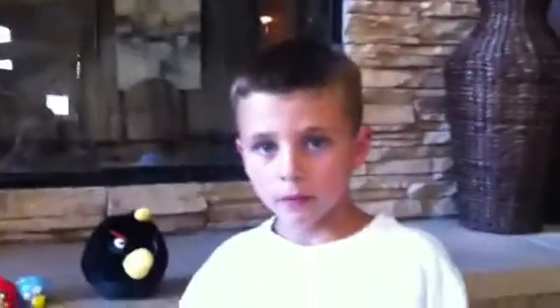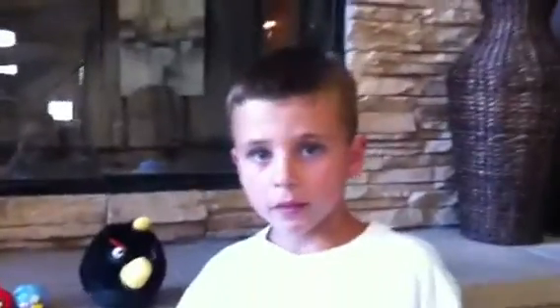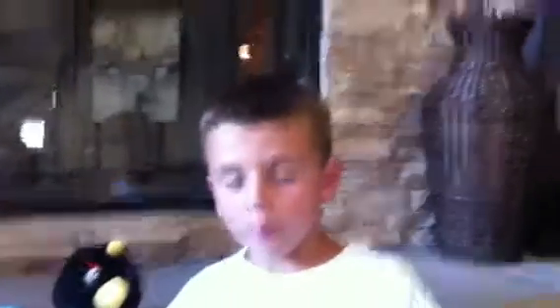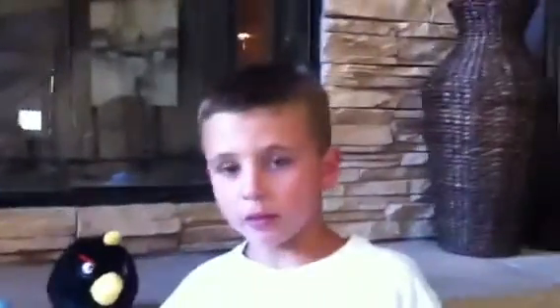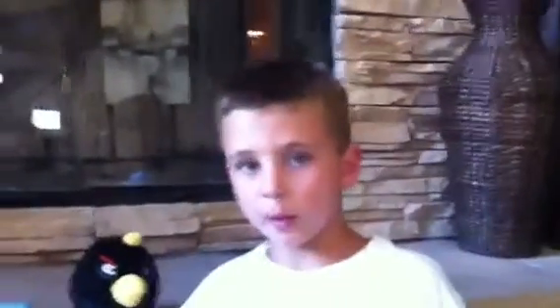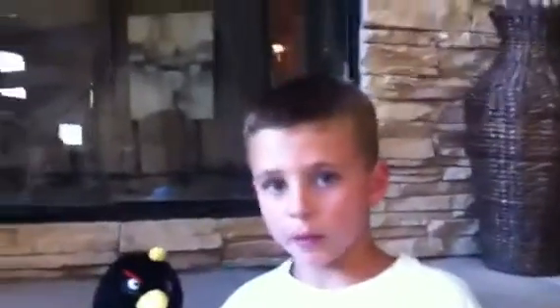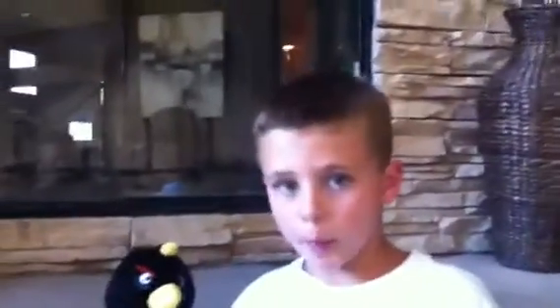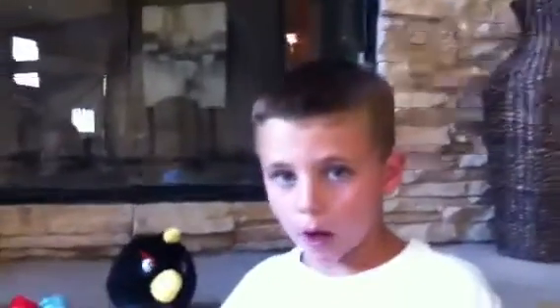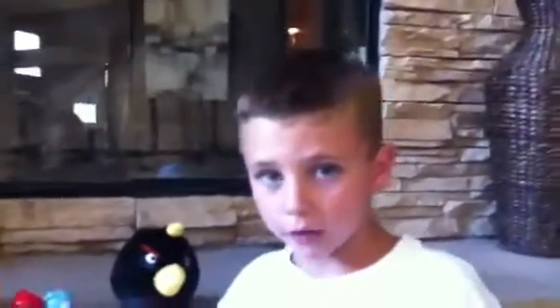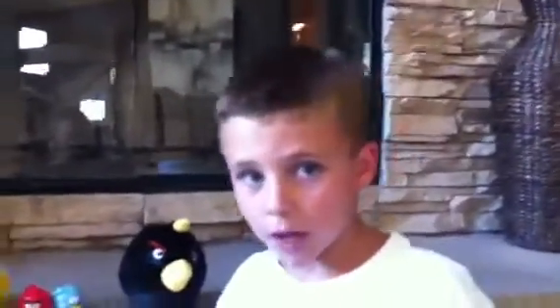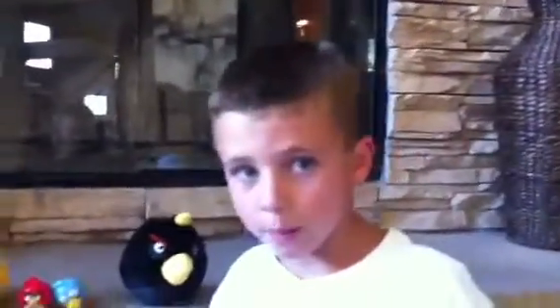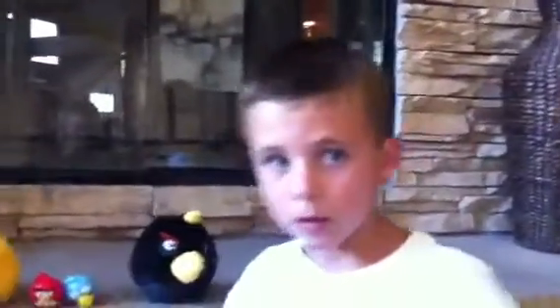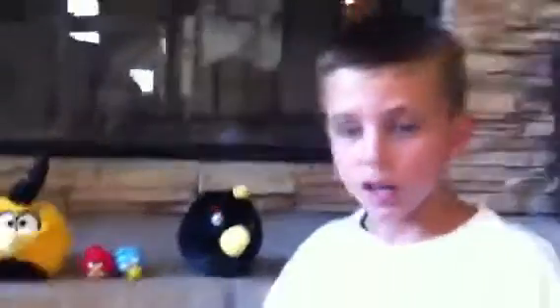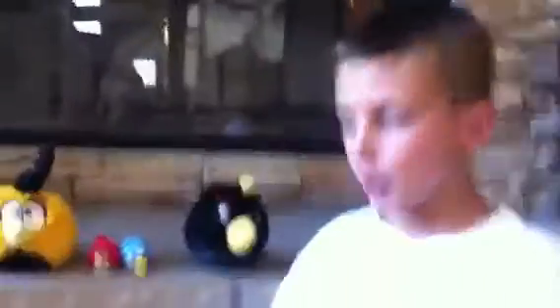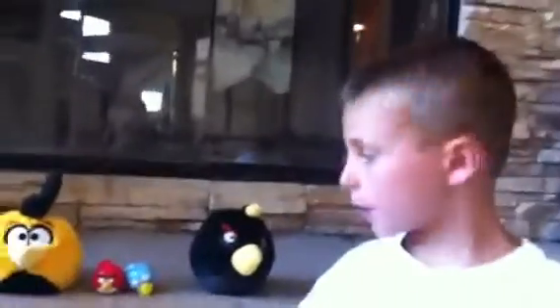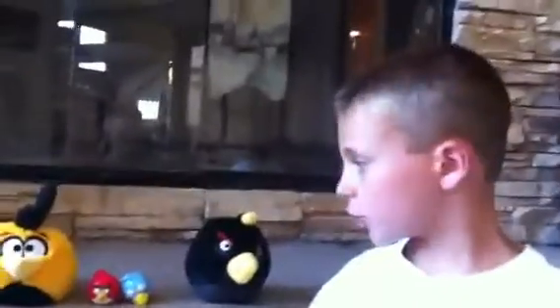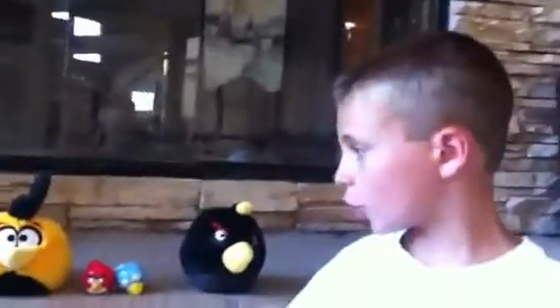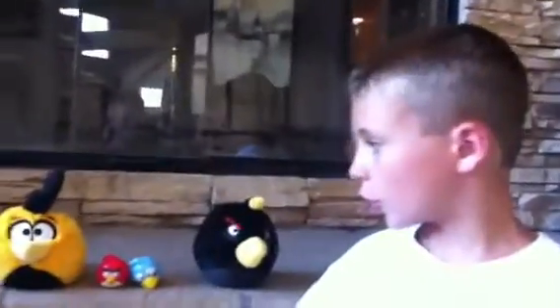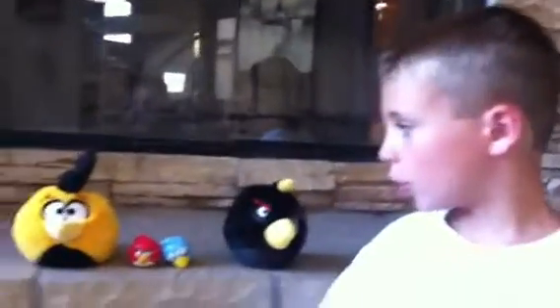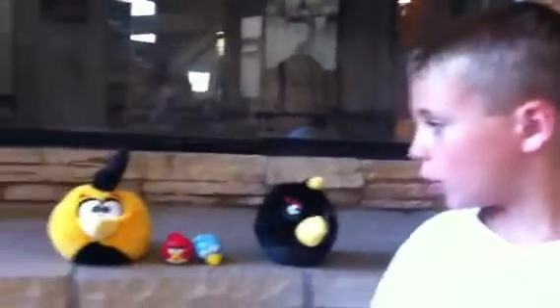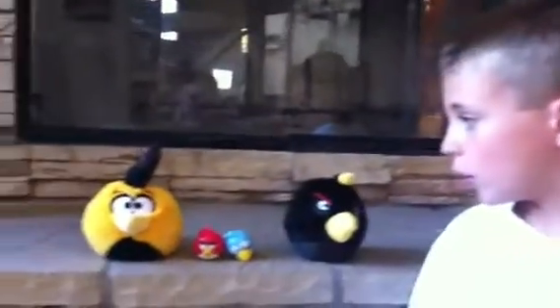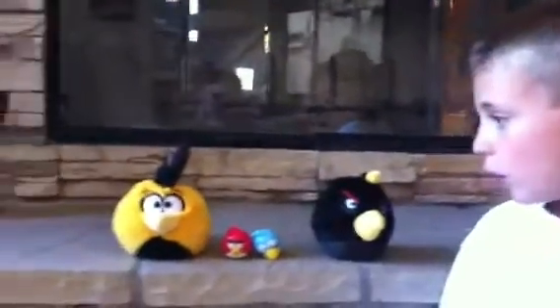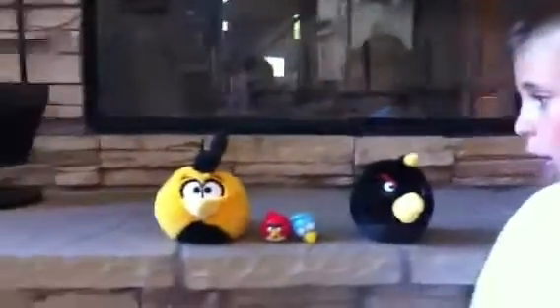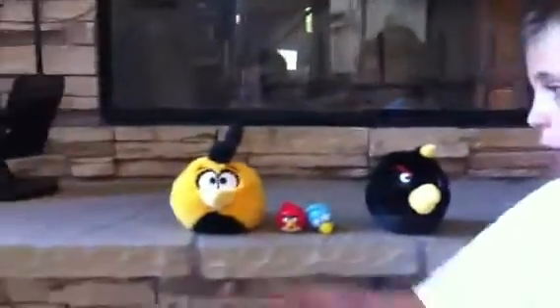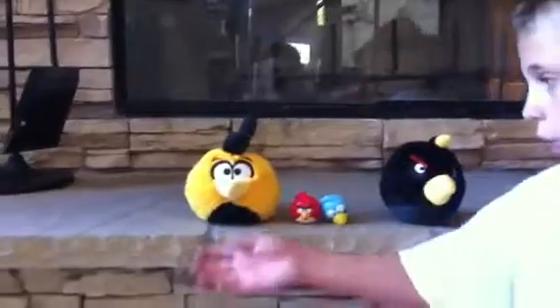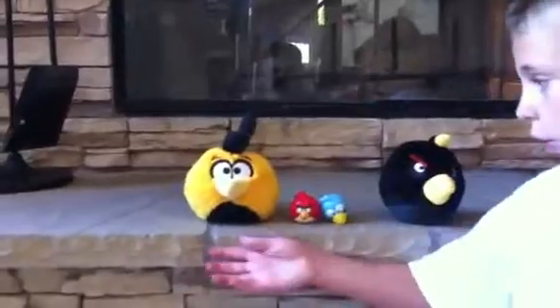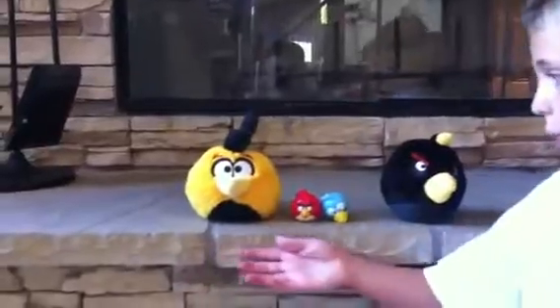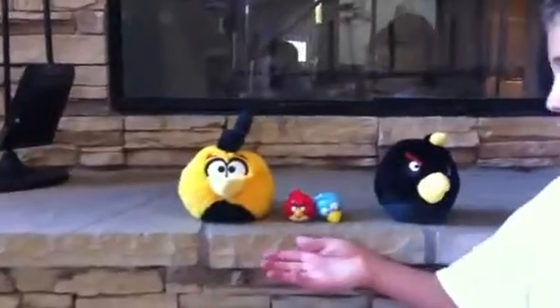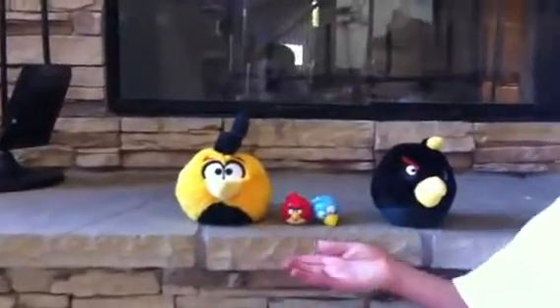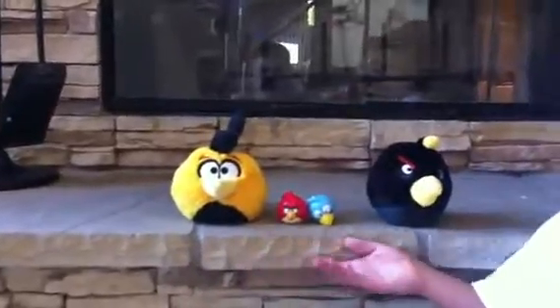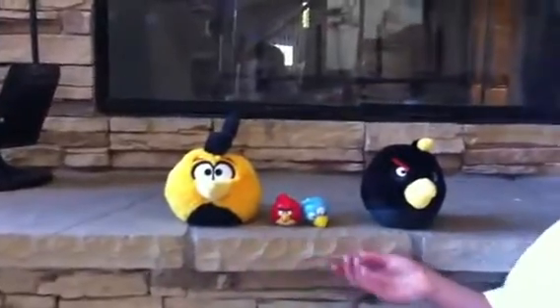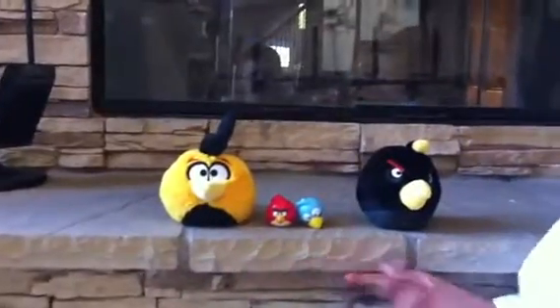What's up you two? This is Power Aslan, and I'm going to show you our new Angry Birds stuff.